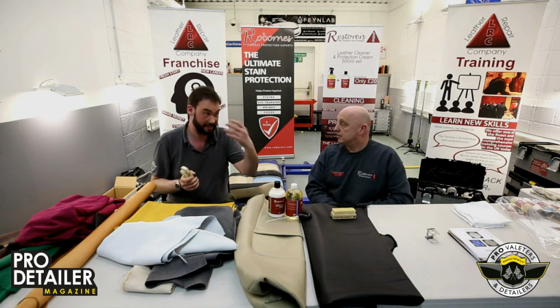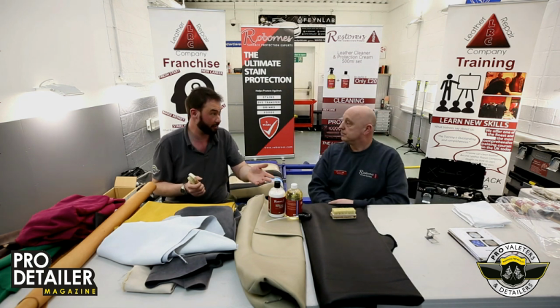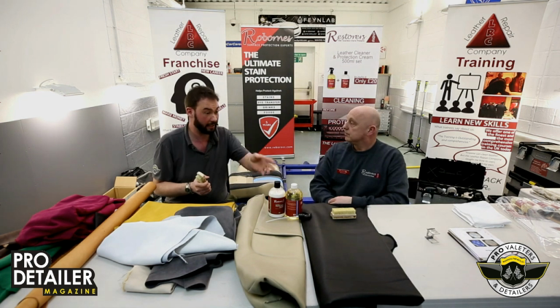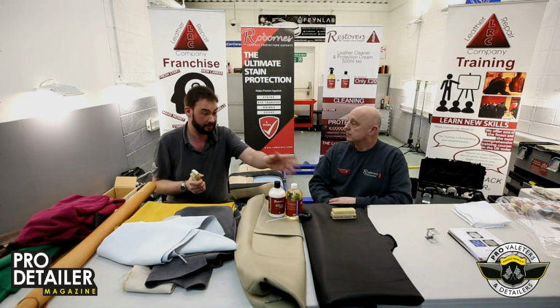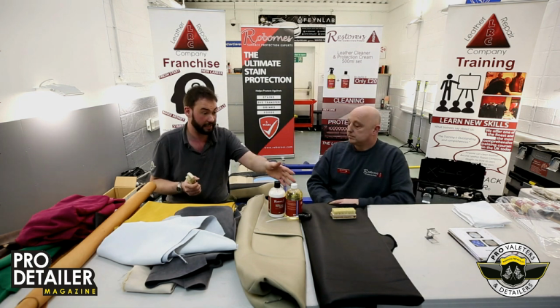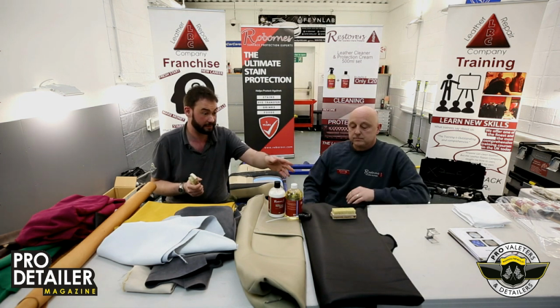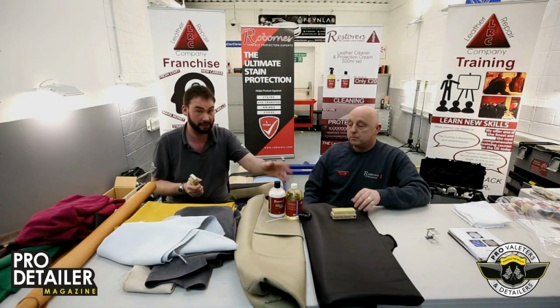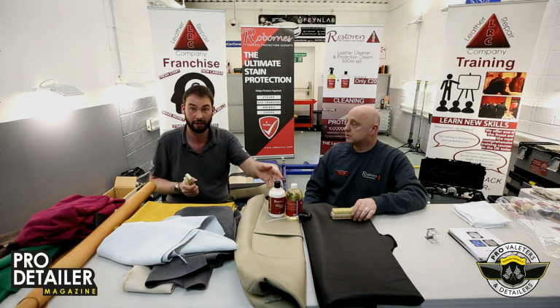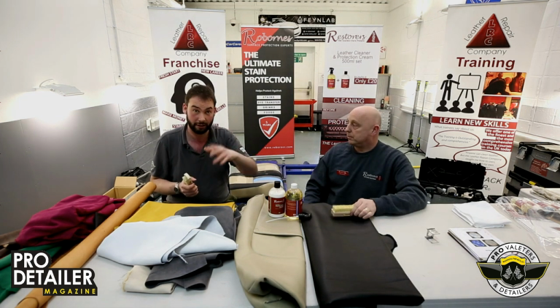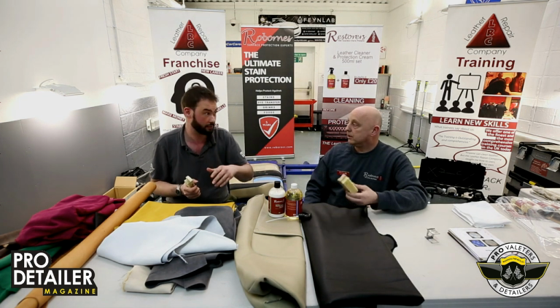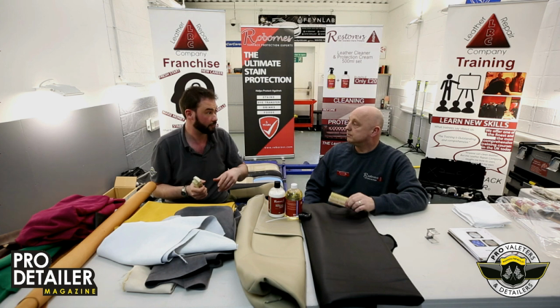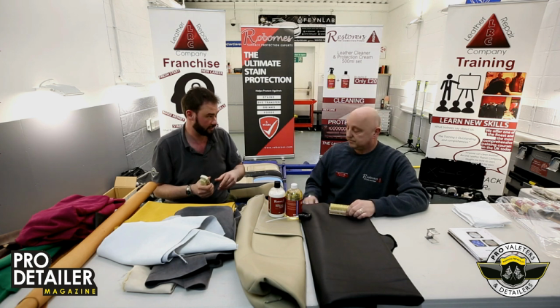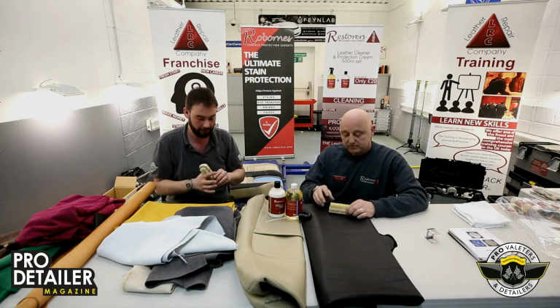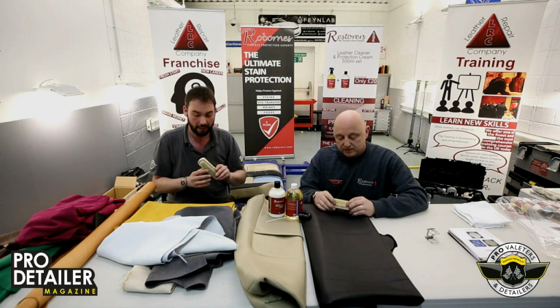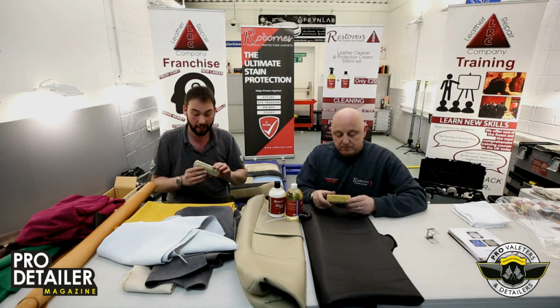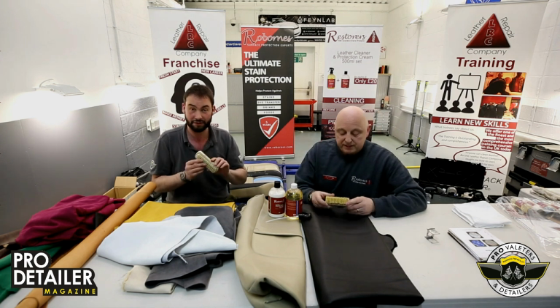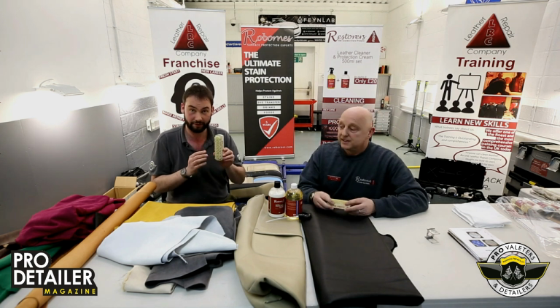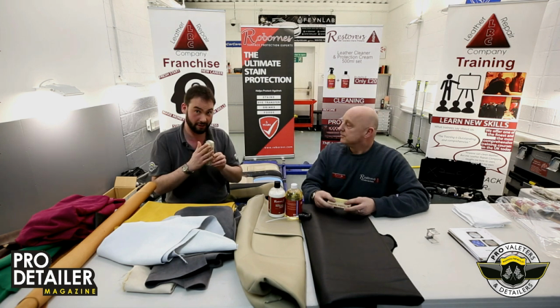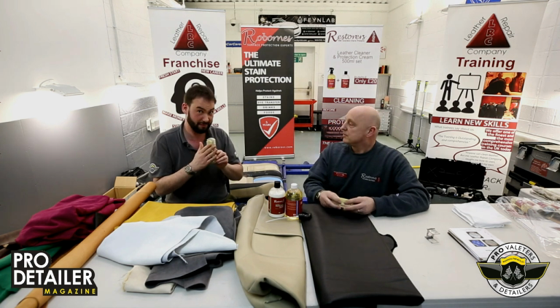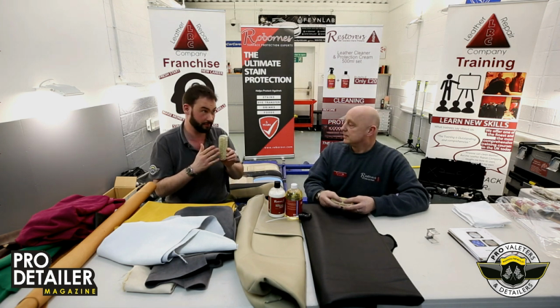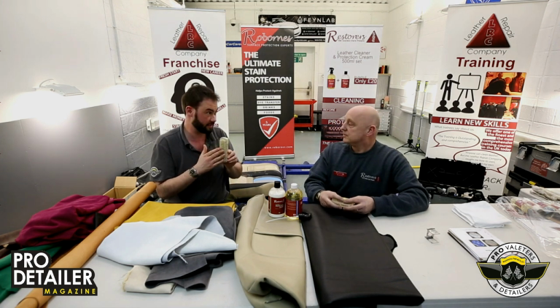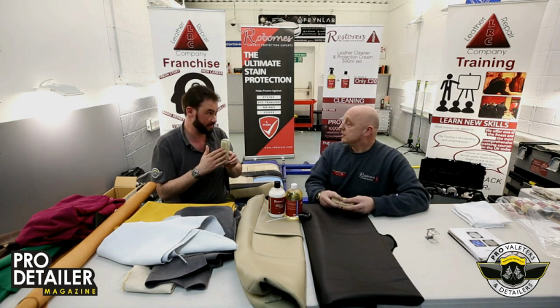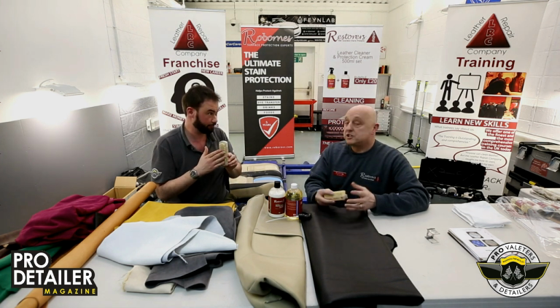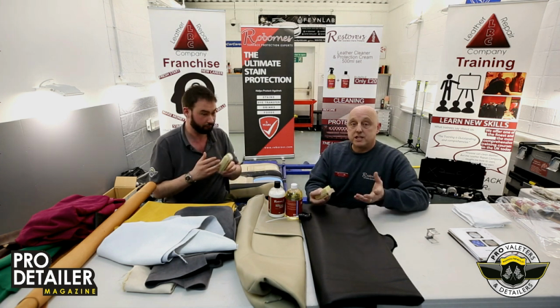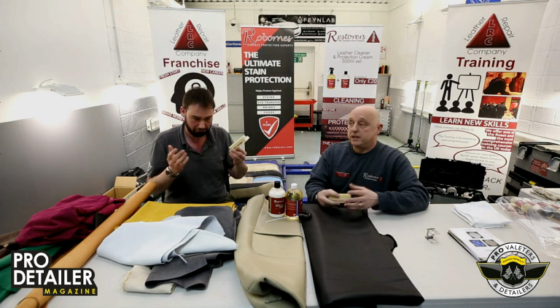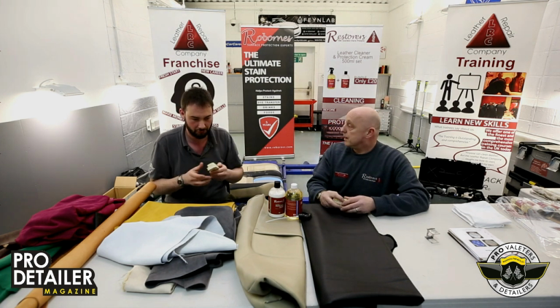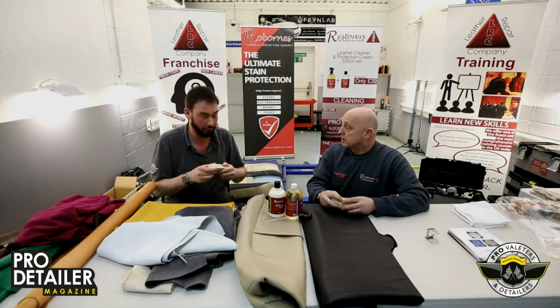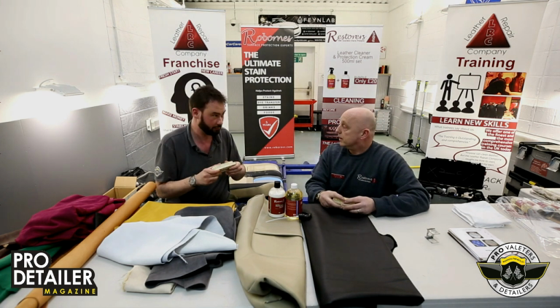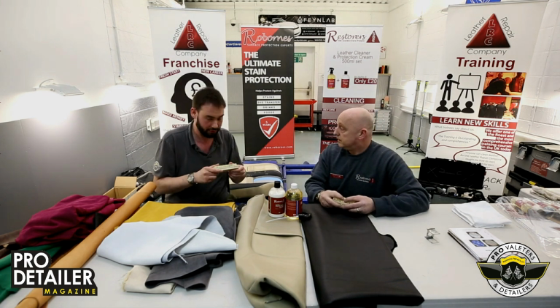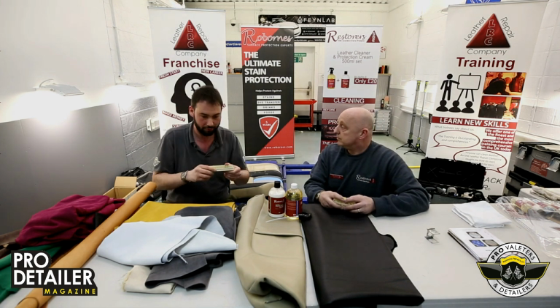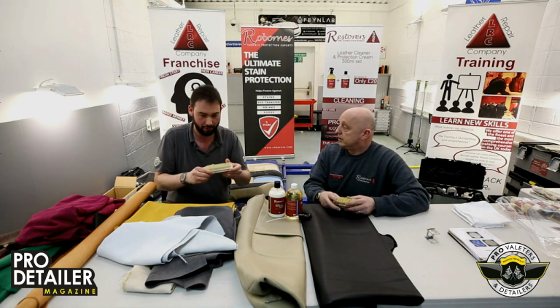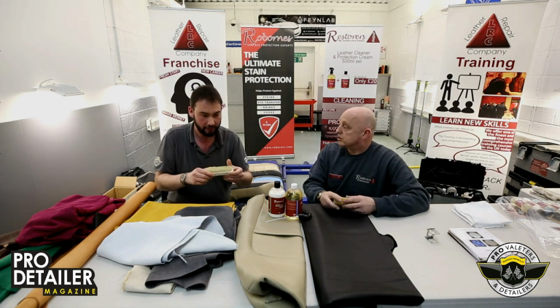Tampico starts hard, goes soft. The Brukel starts medium and stays medium.